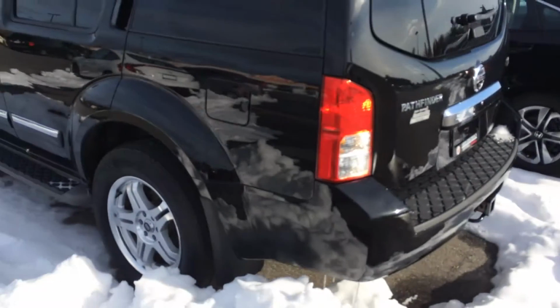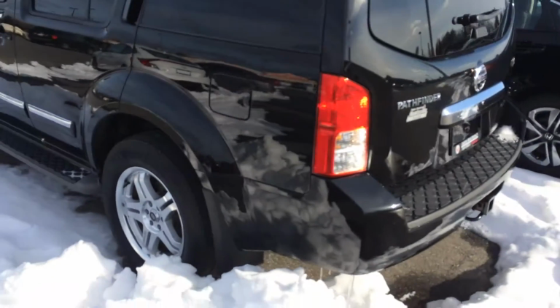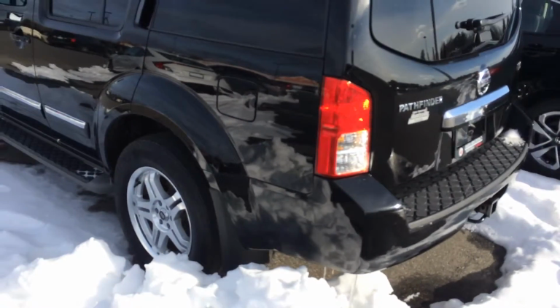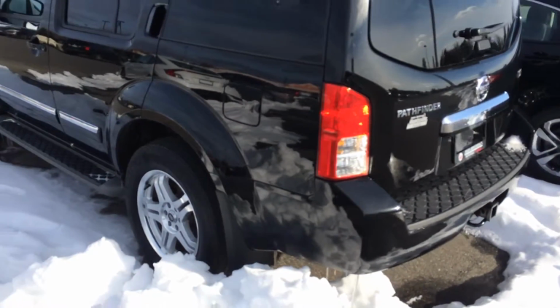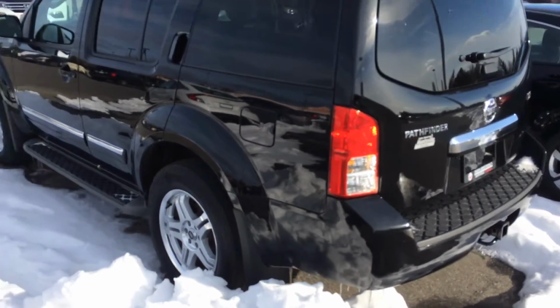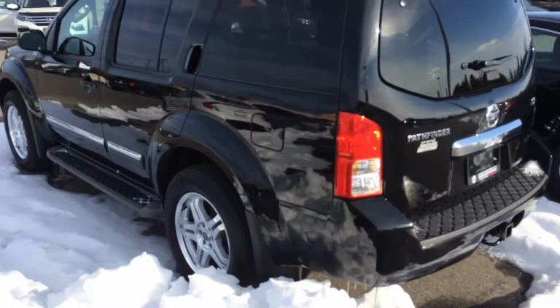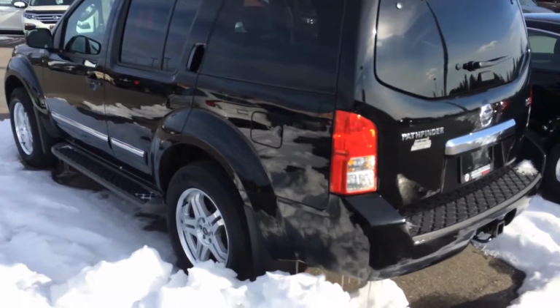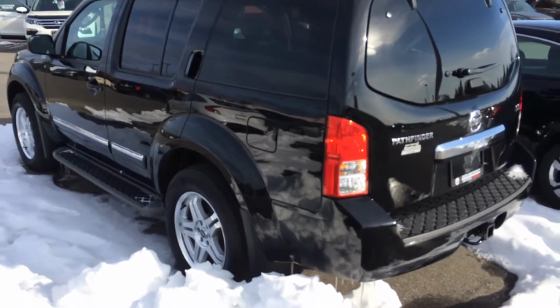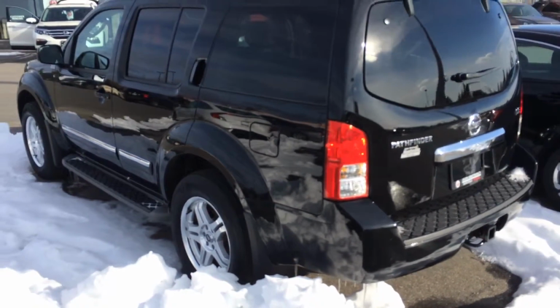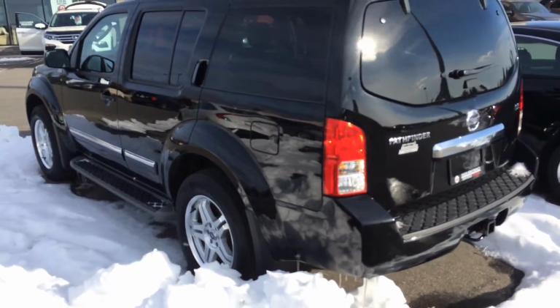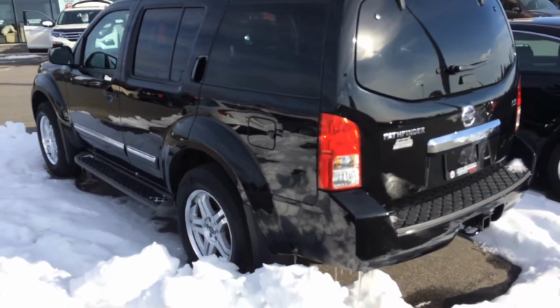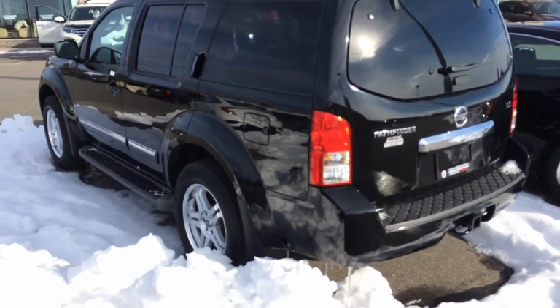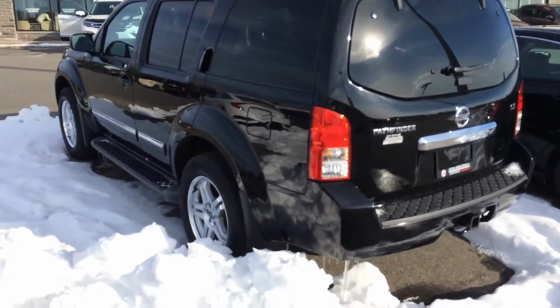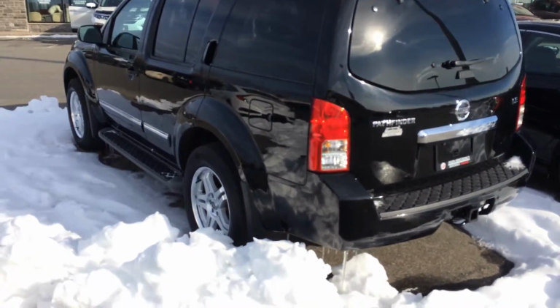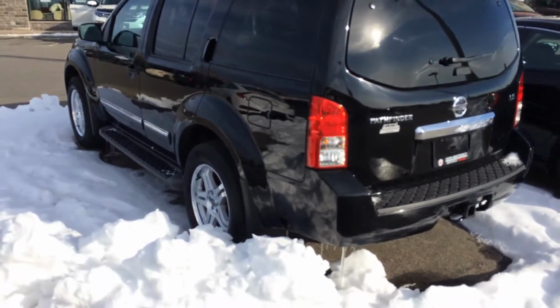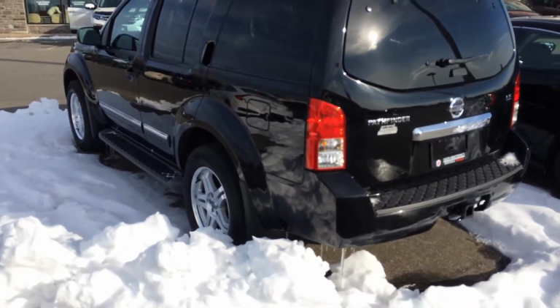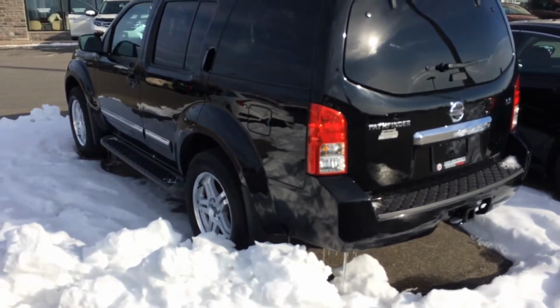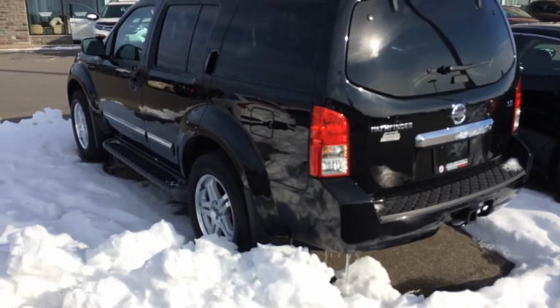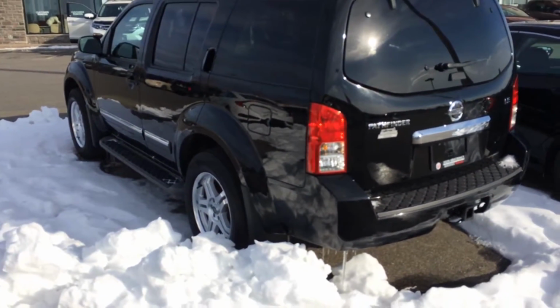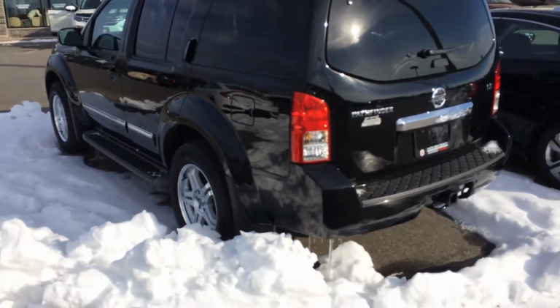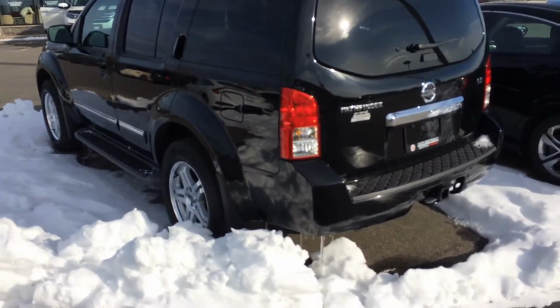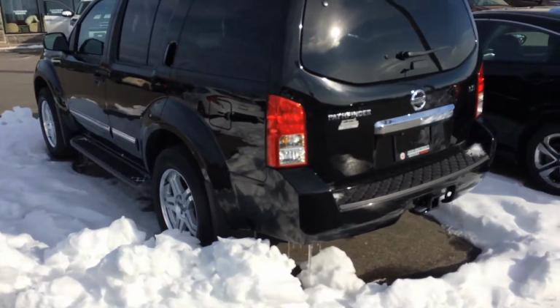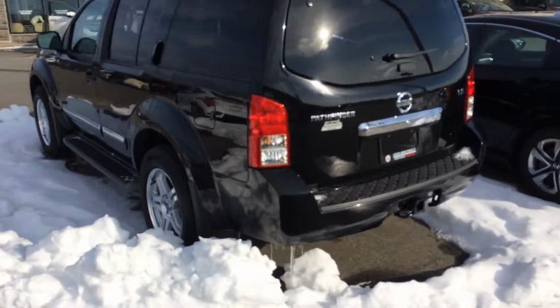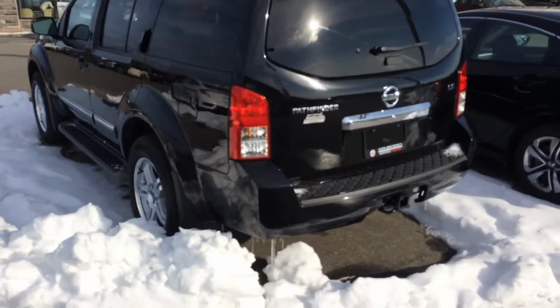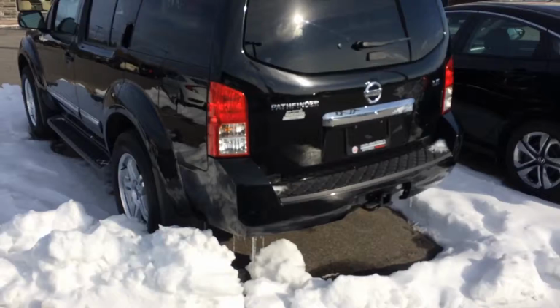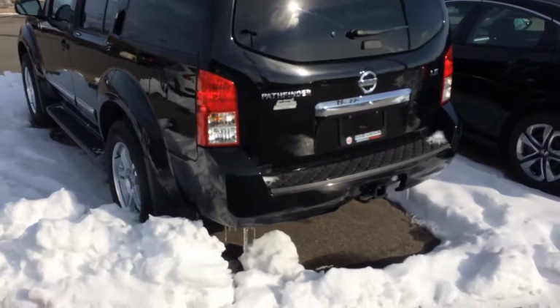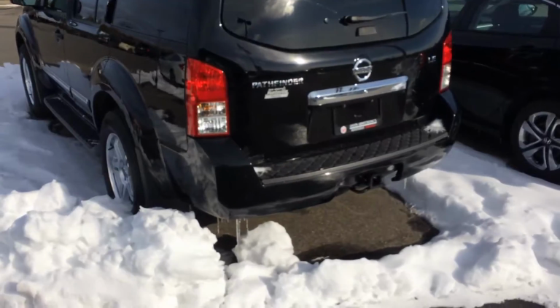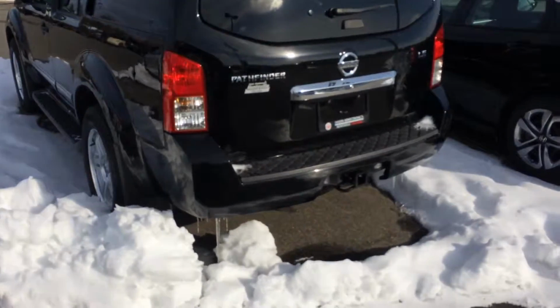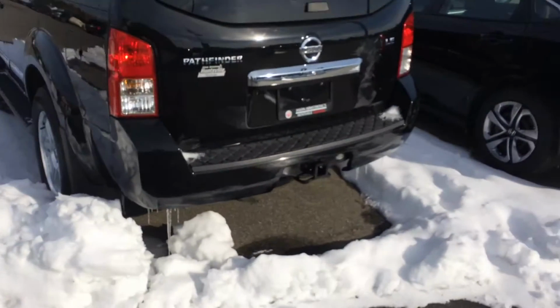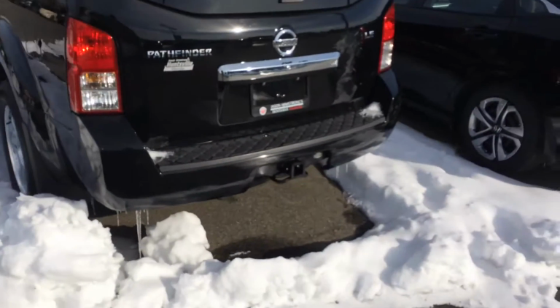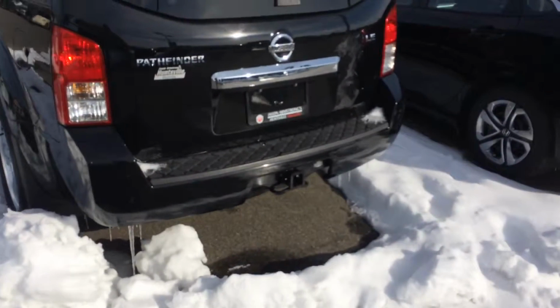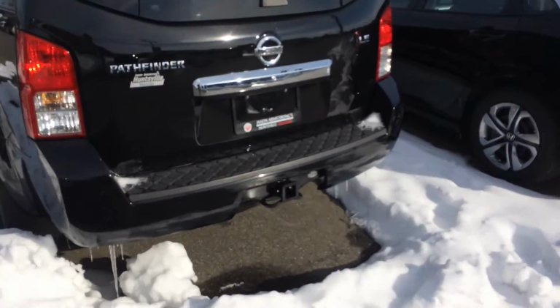Good sized vehicle. V6 engine. Built on a full frame — they're a very capable truck. Does have a tow package.